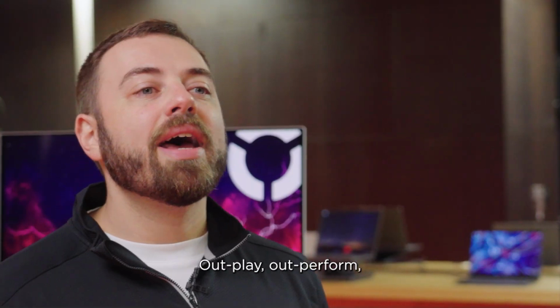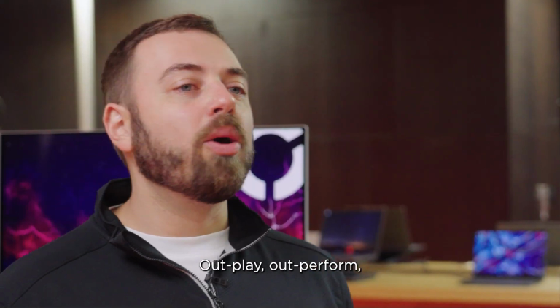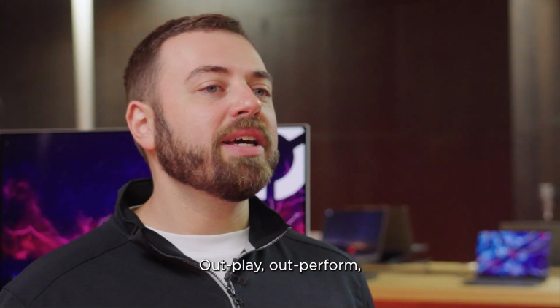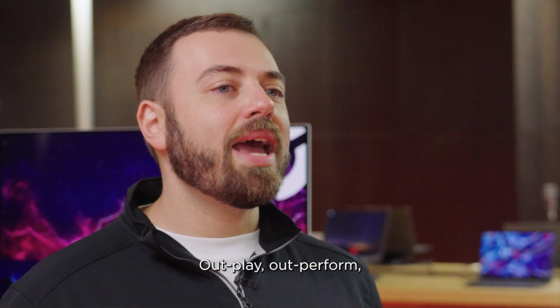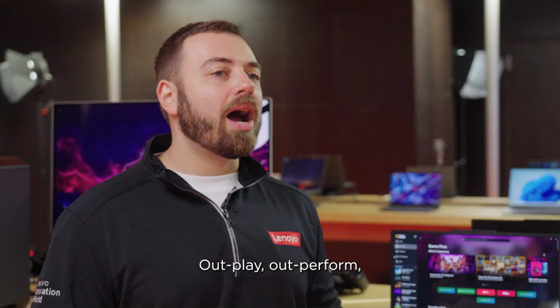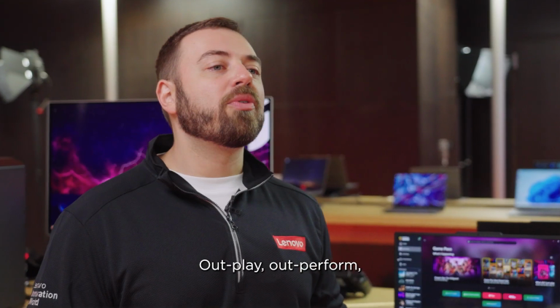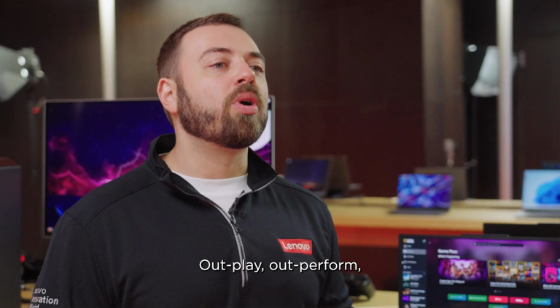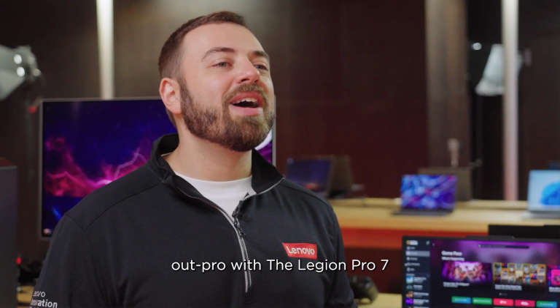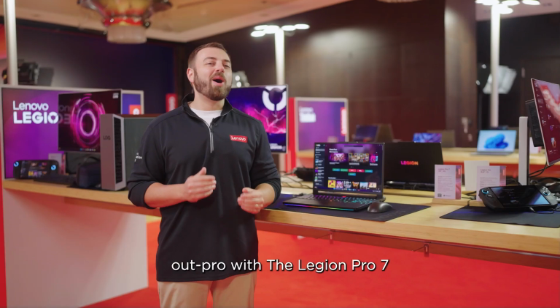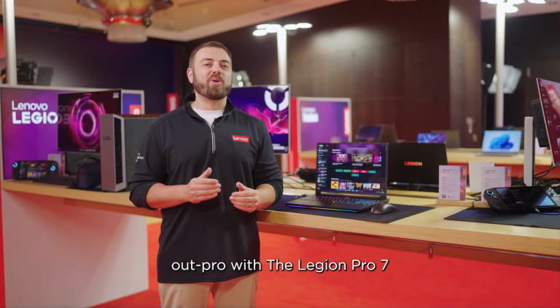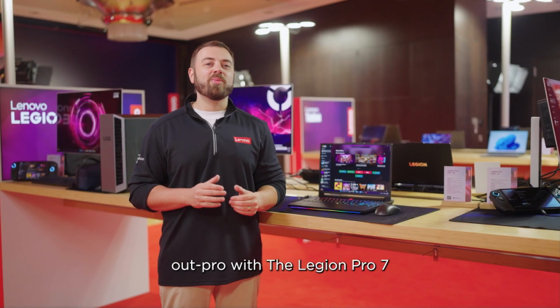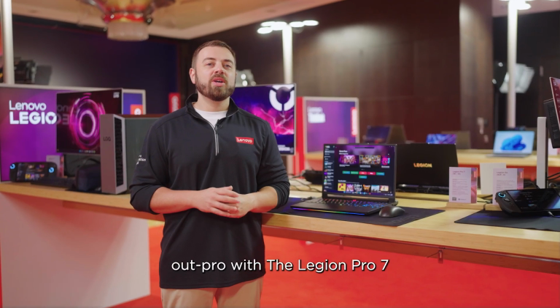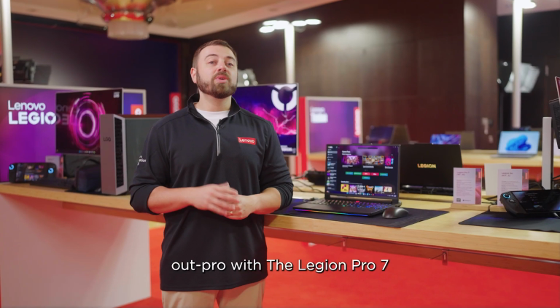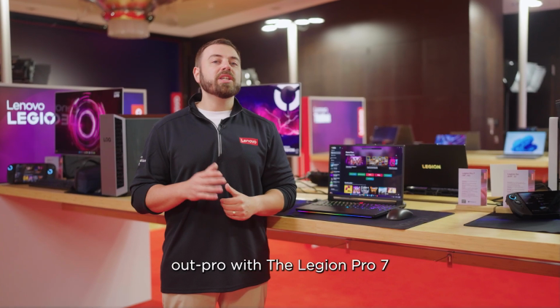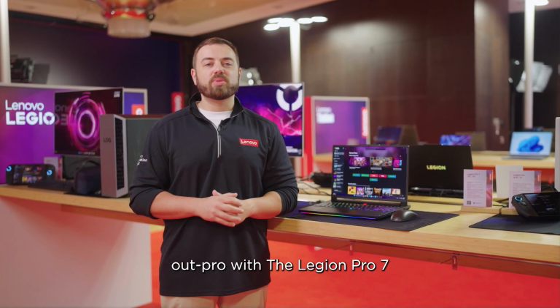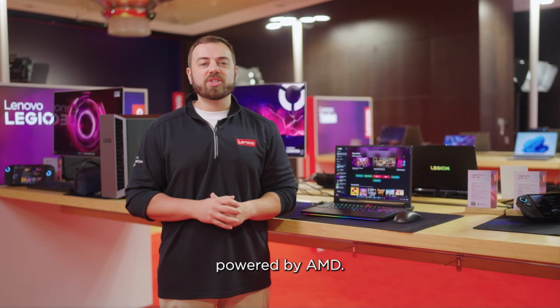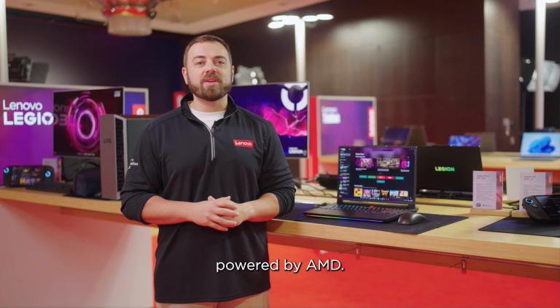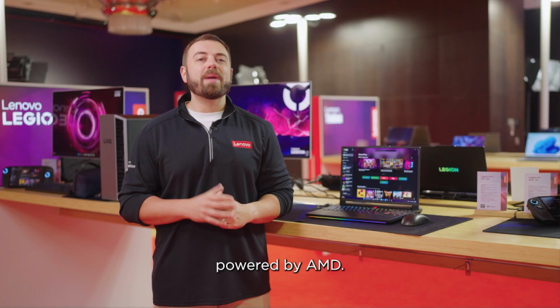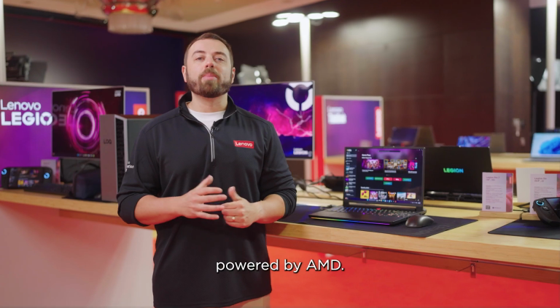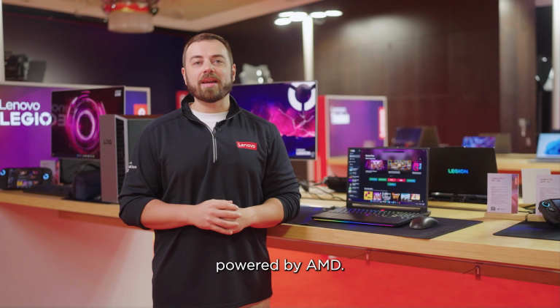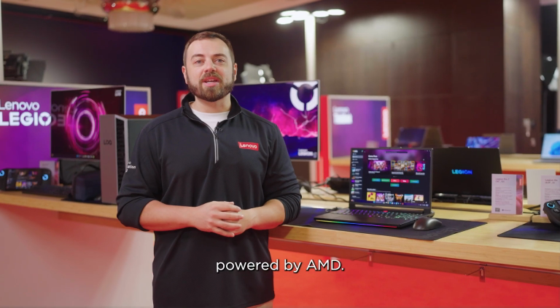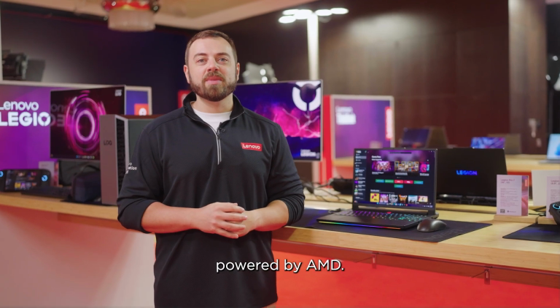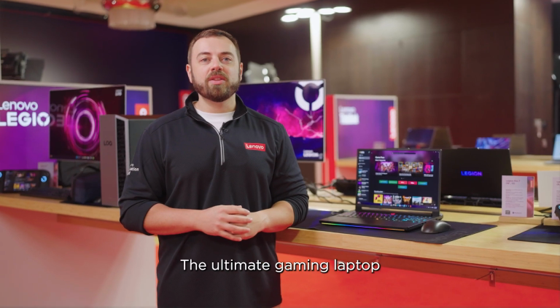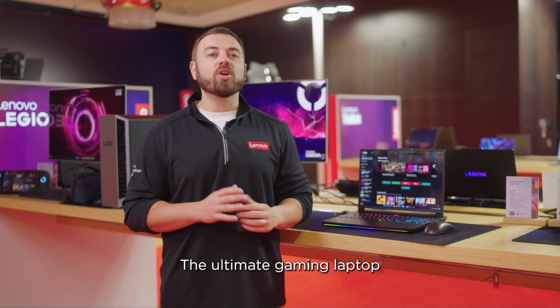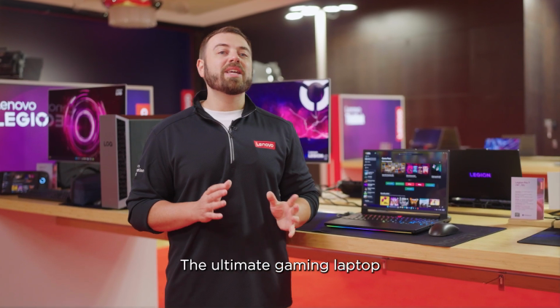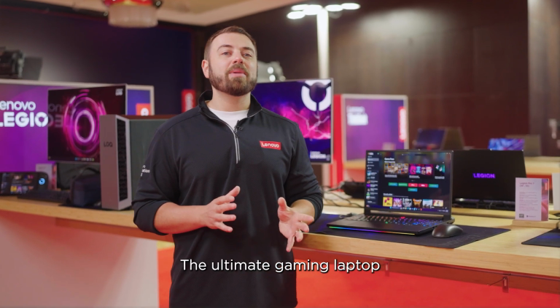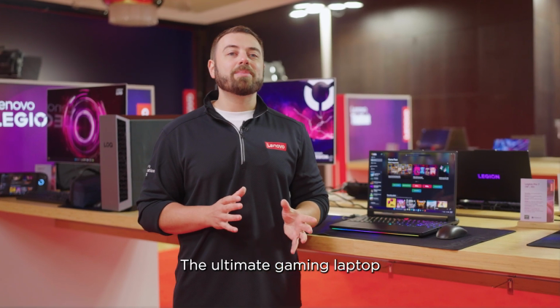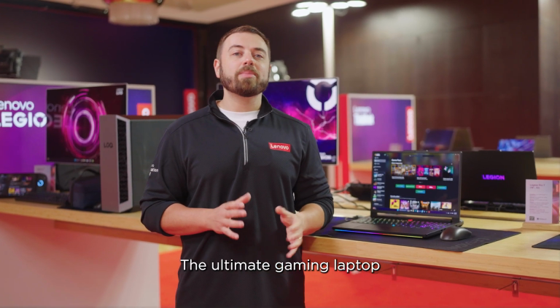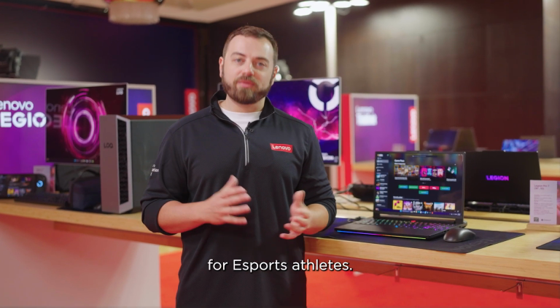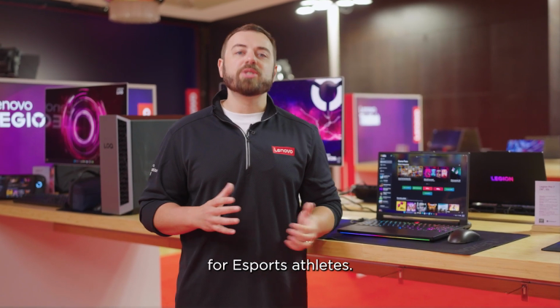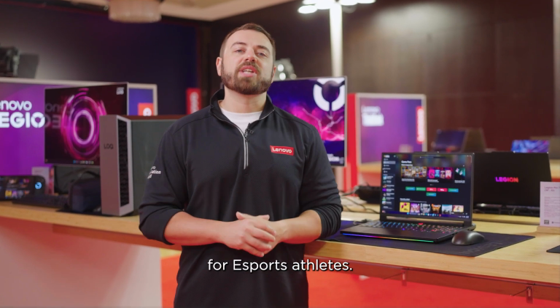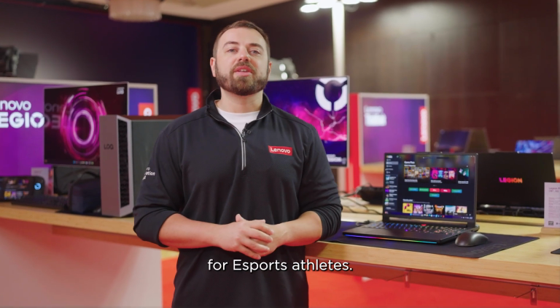Outplay, outperform, outpro — with the Legion Pro 7 powered by AMD, the ultimate gaming laptop for eSports athletes.